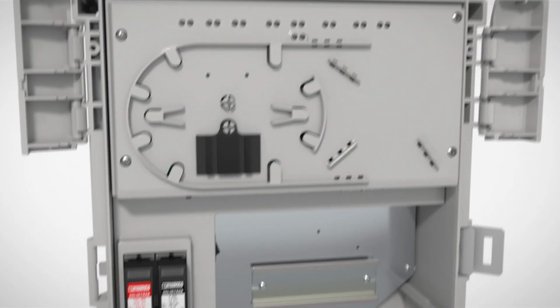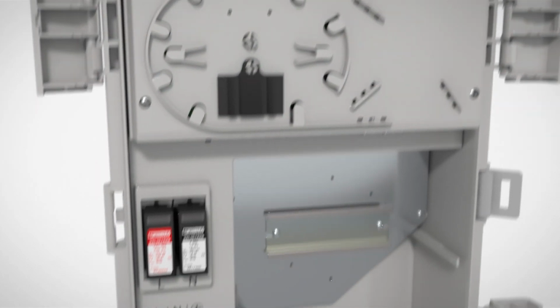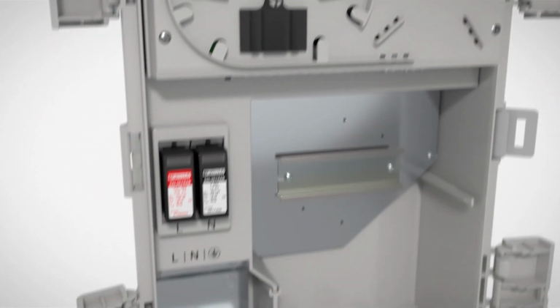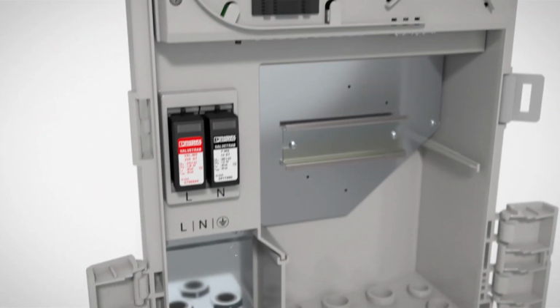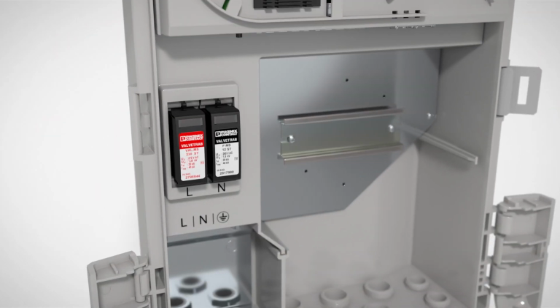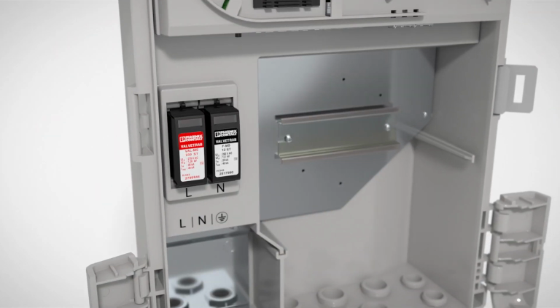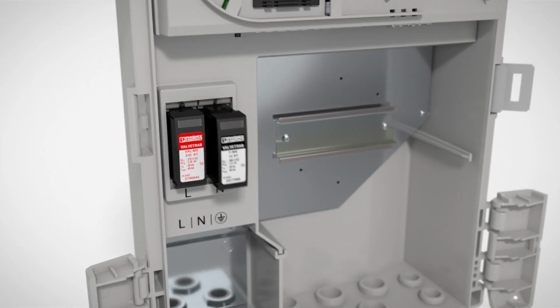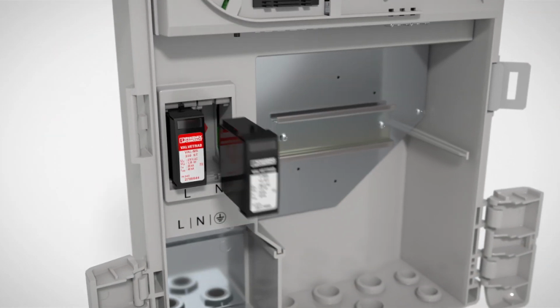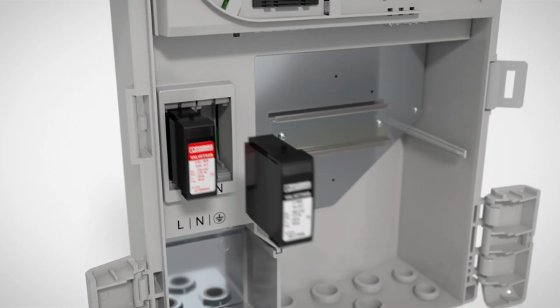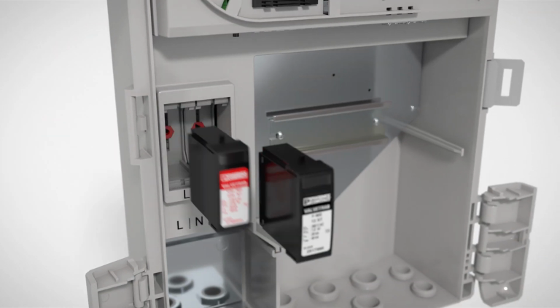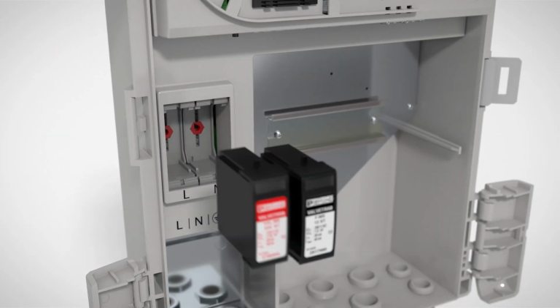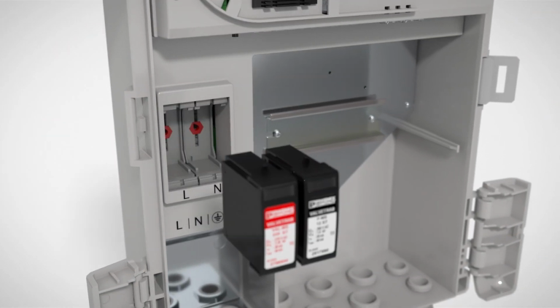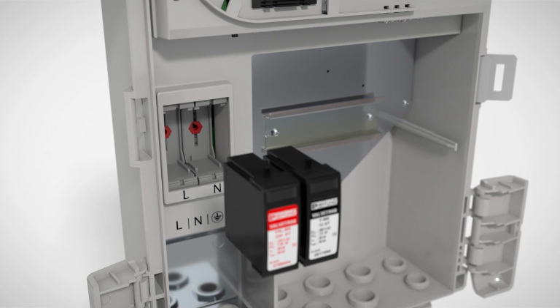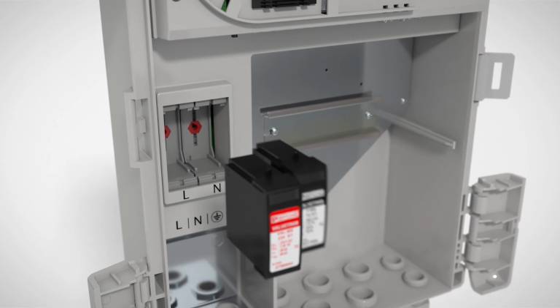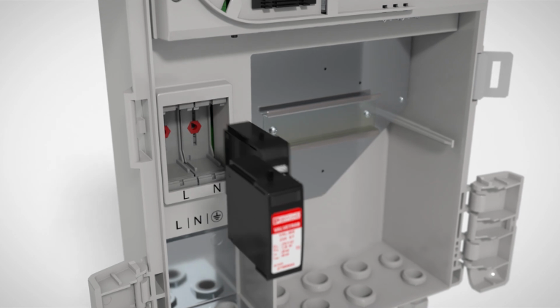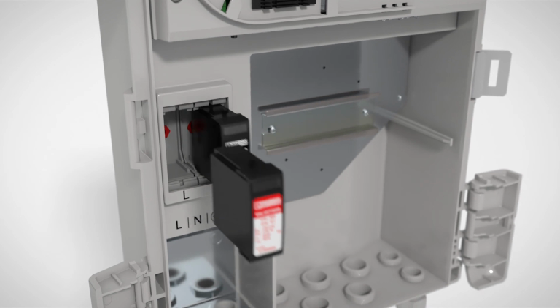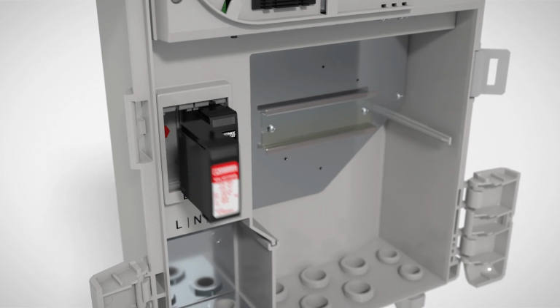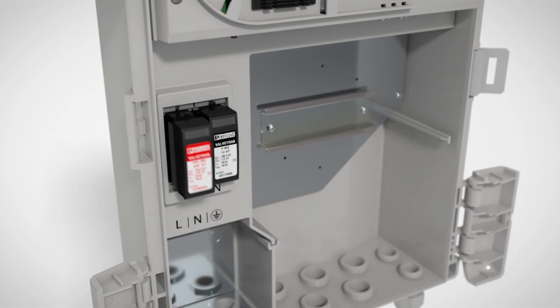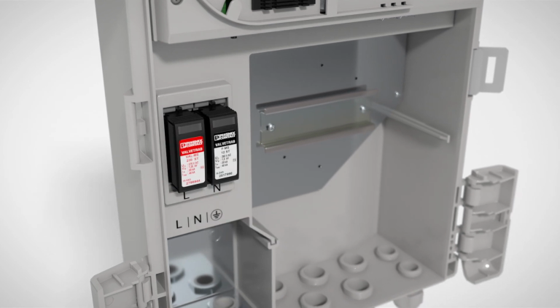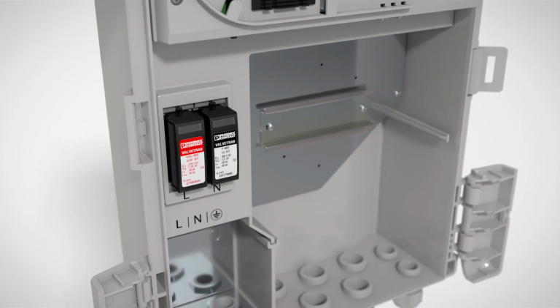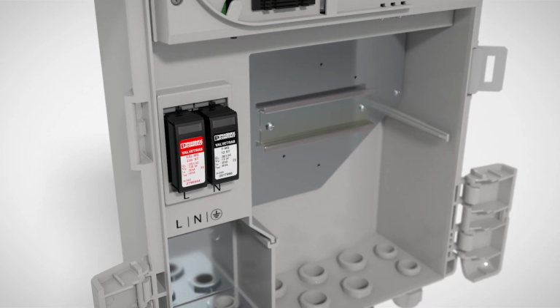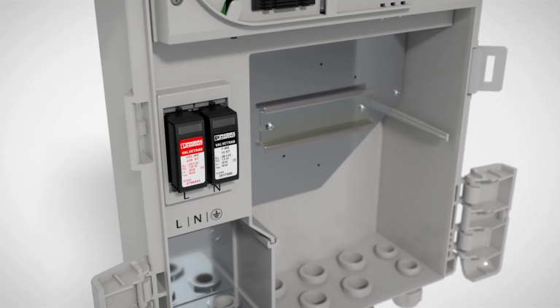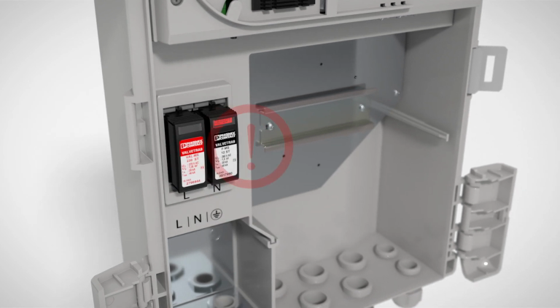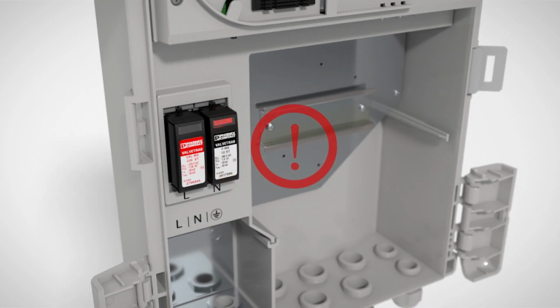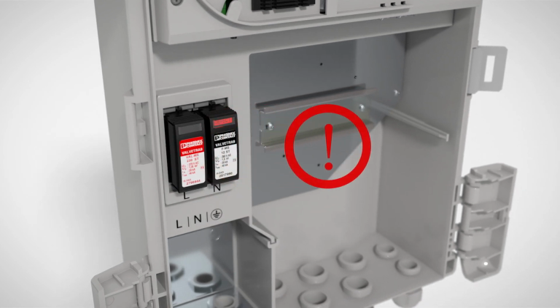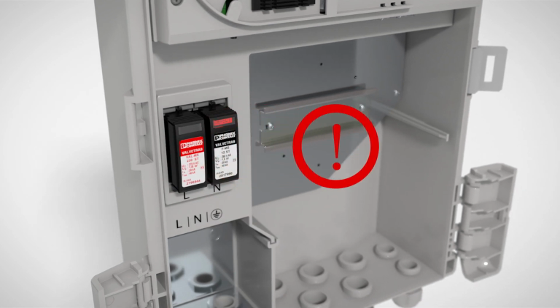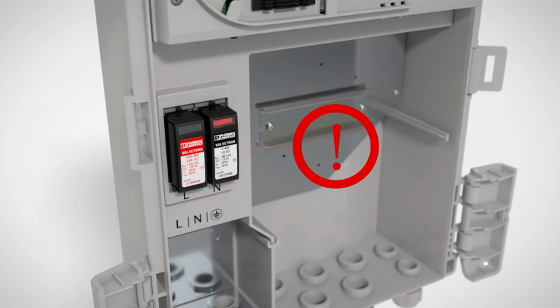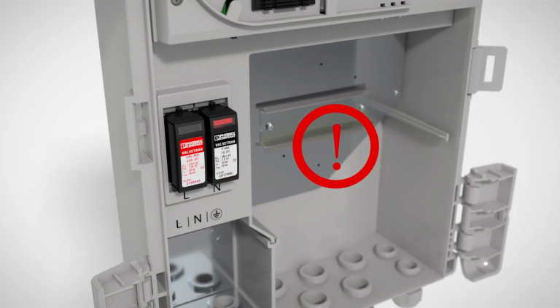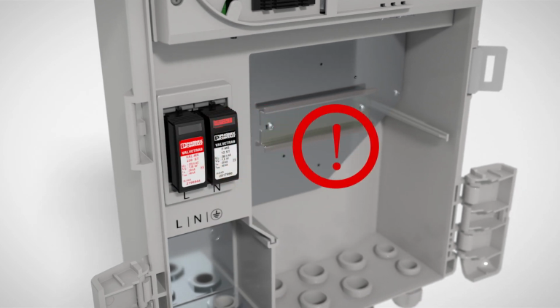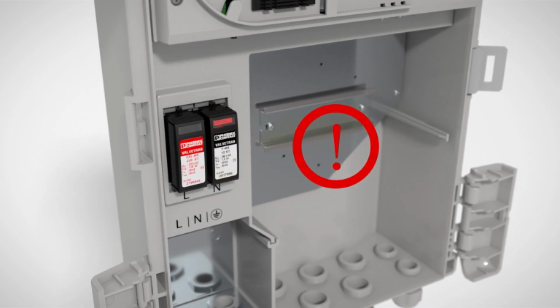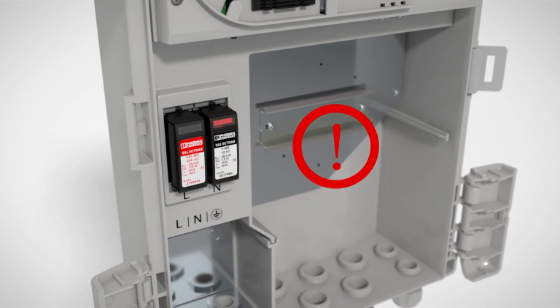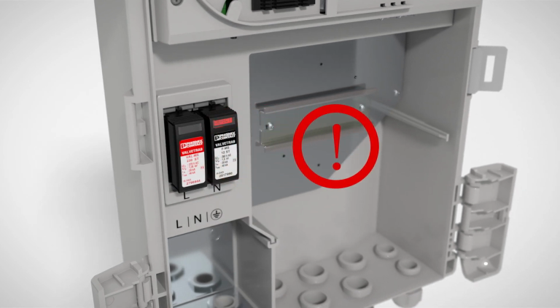The replaceable surge protection ensures high system availability. In case of an incident, an alarm message is sent.